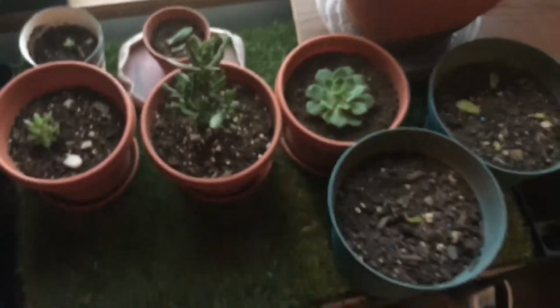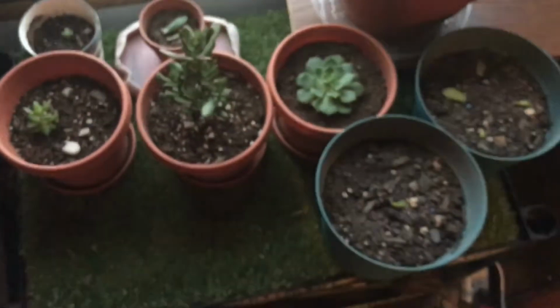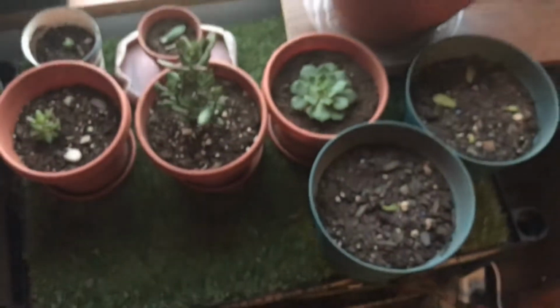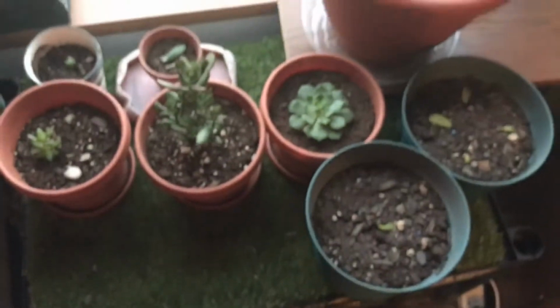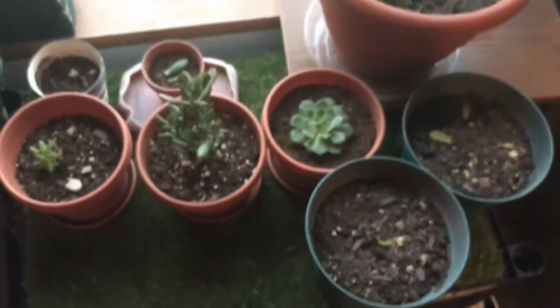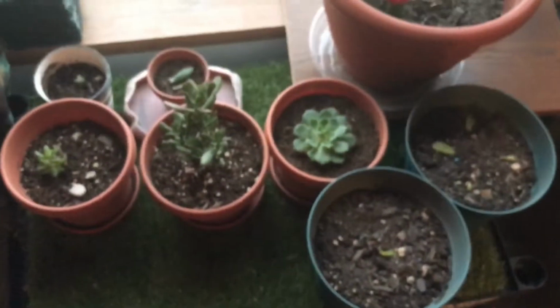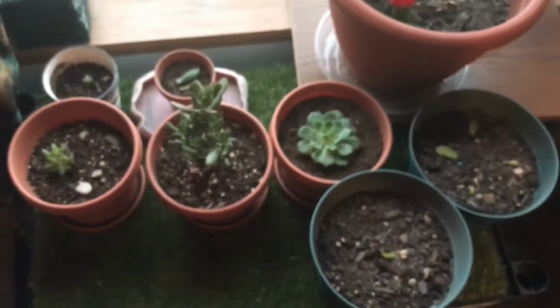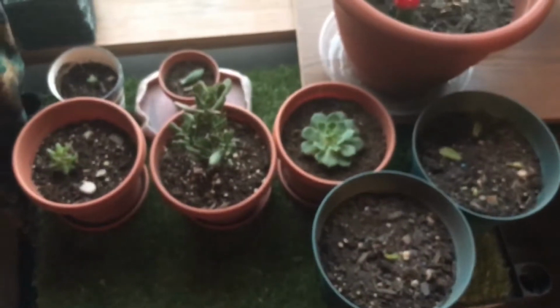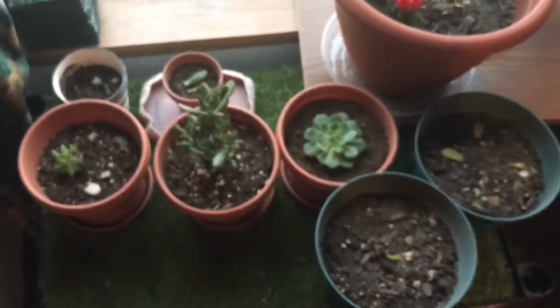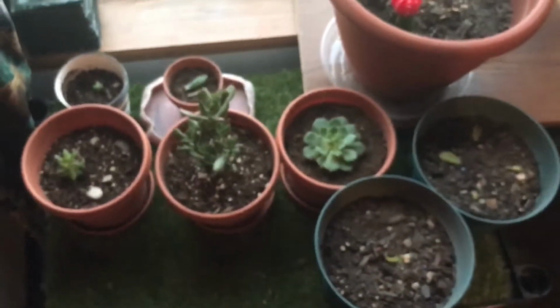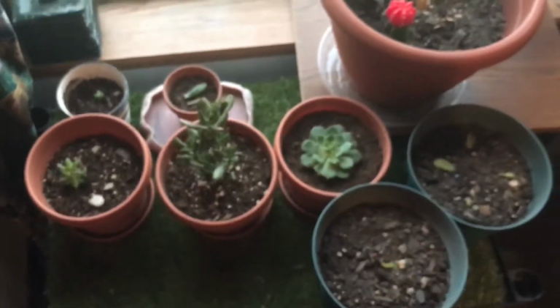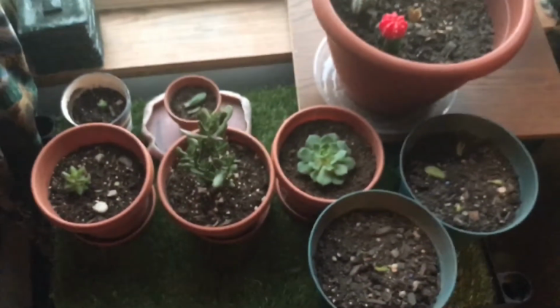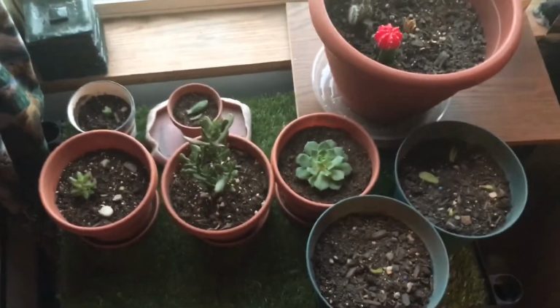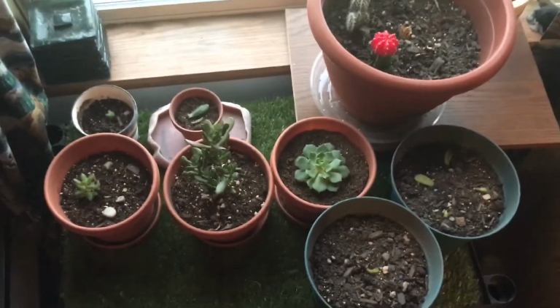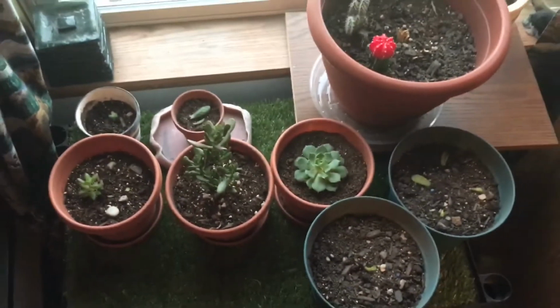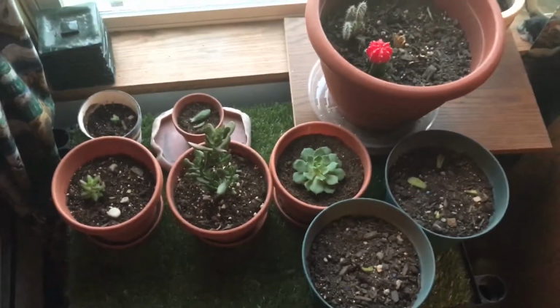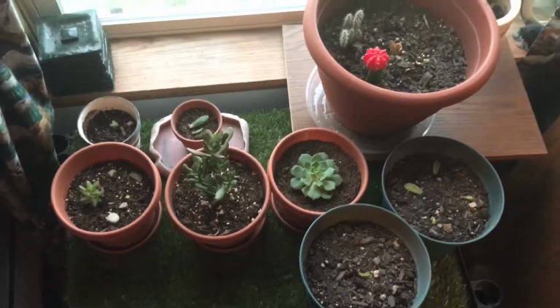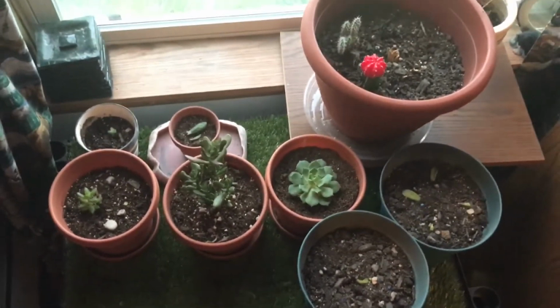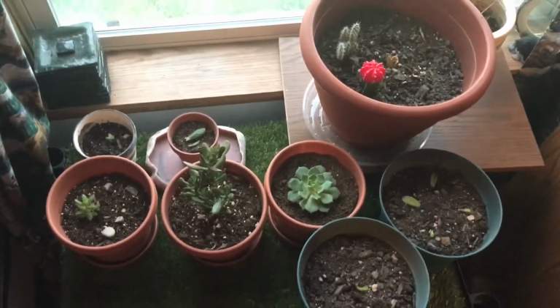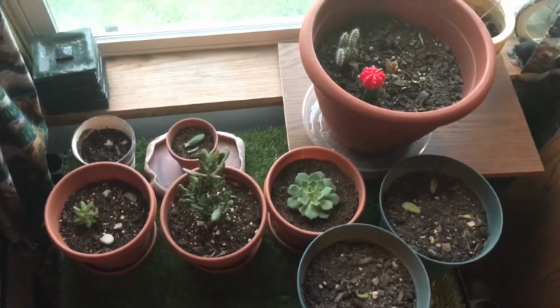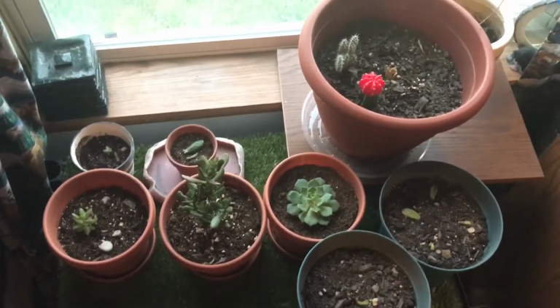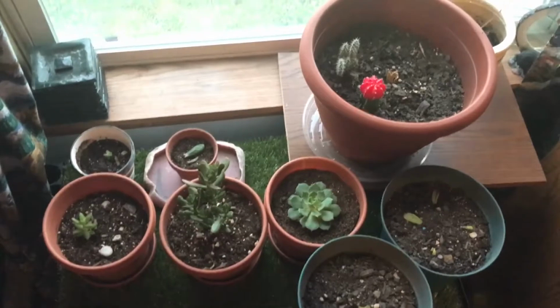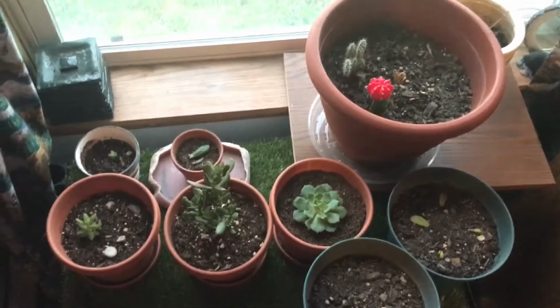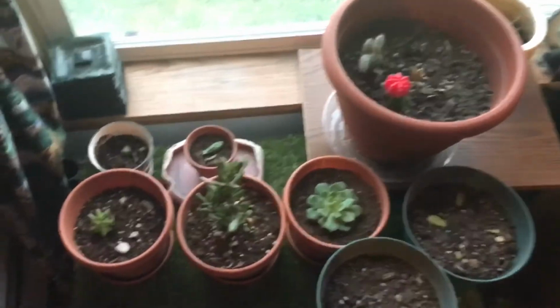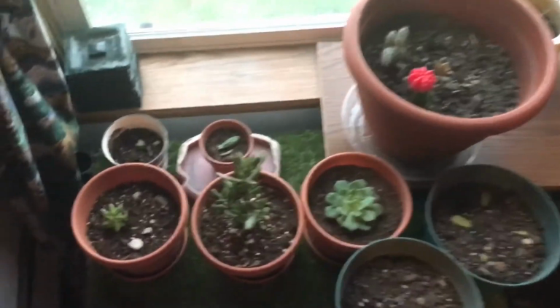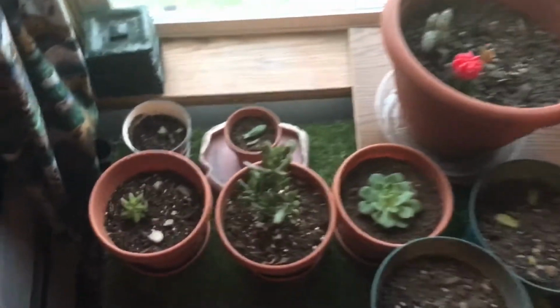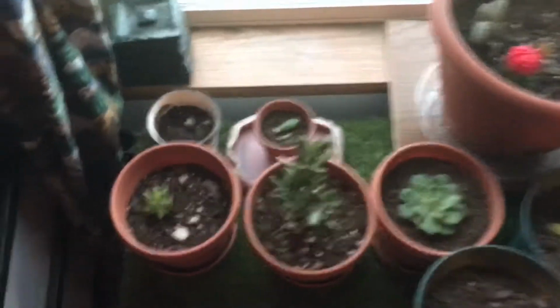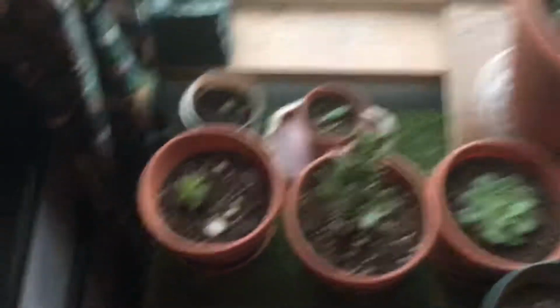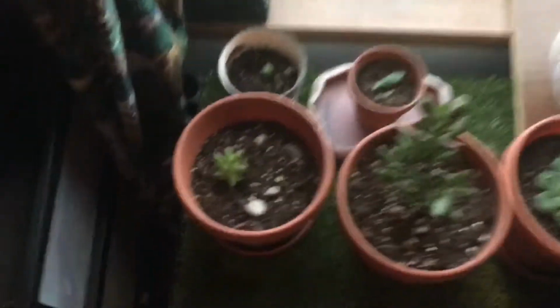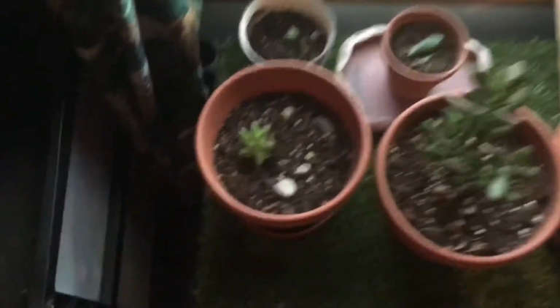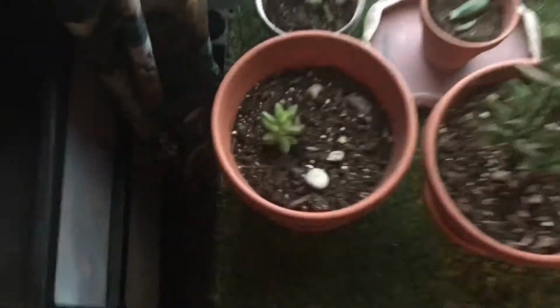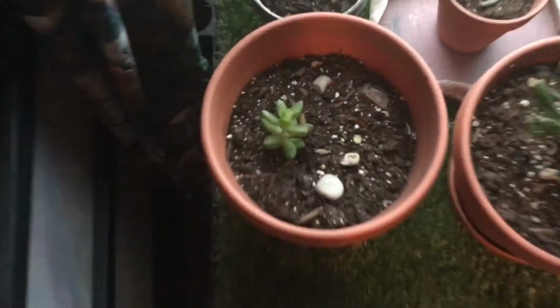This is my little windowsill section. There's a whole bunch of pots in fake grass.